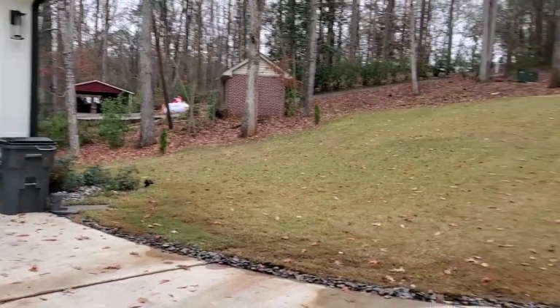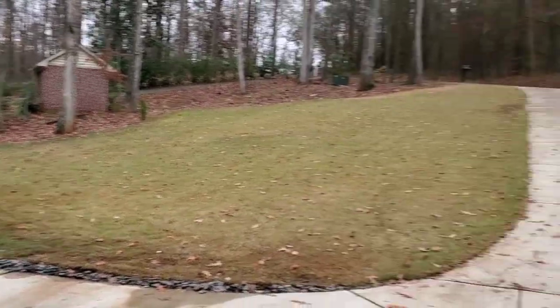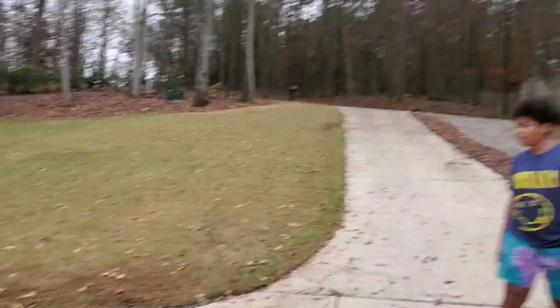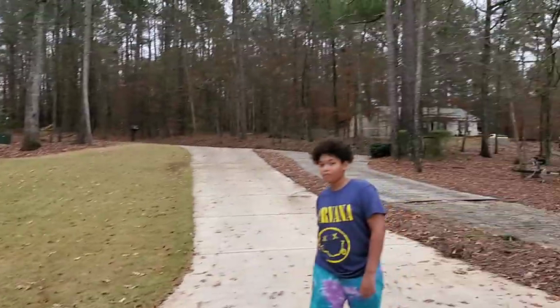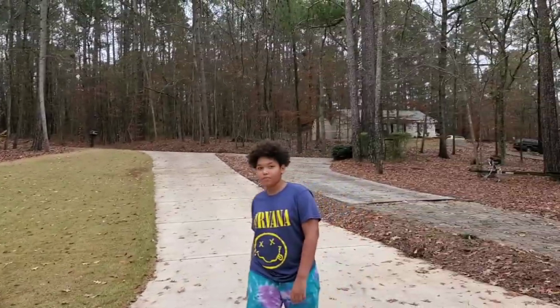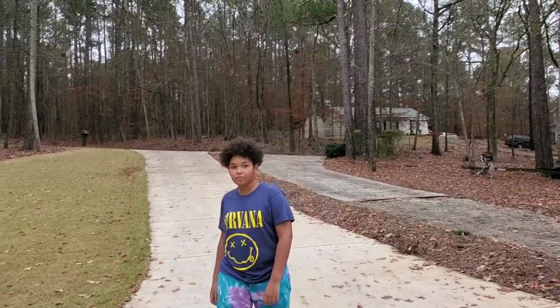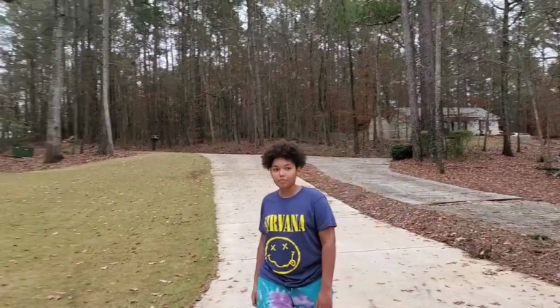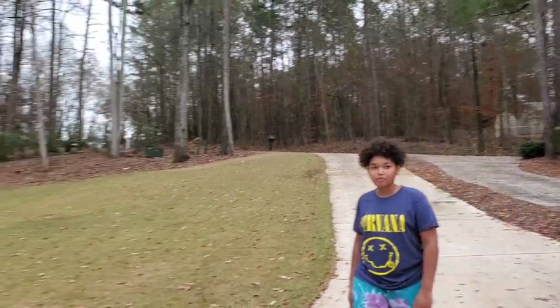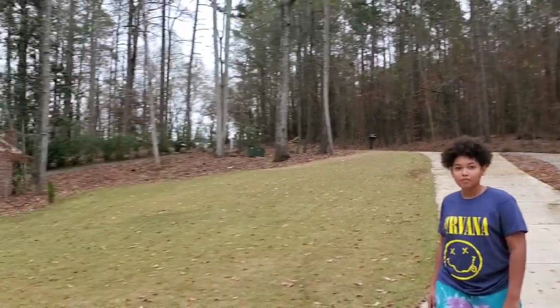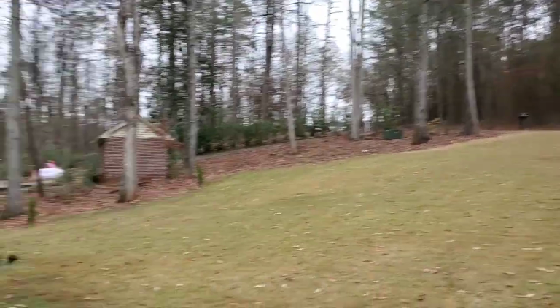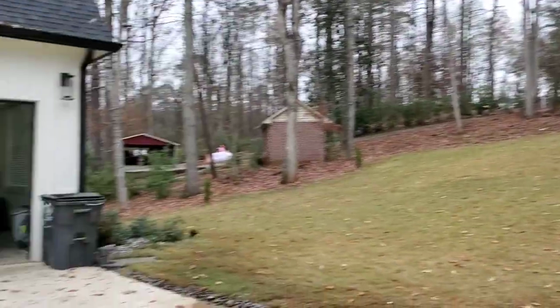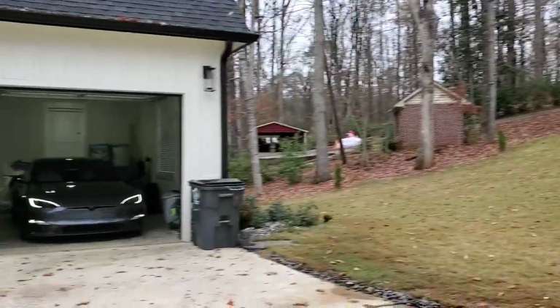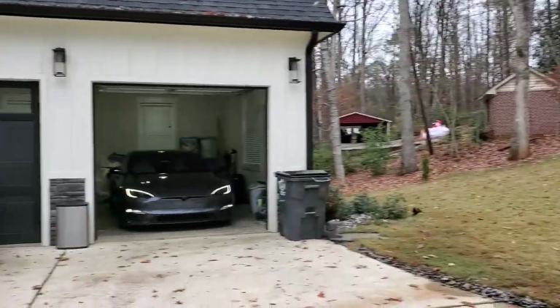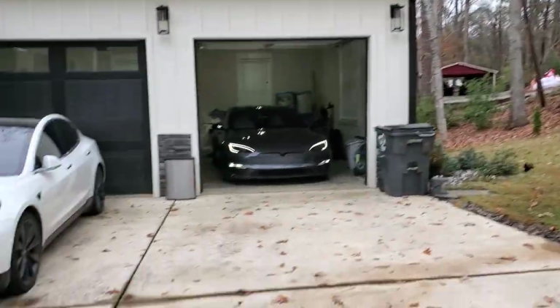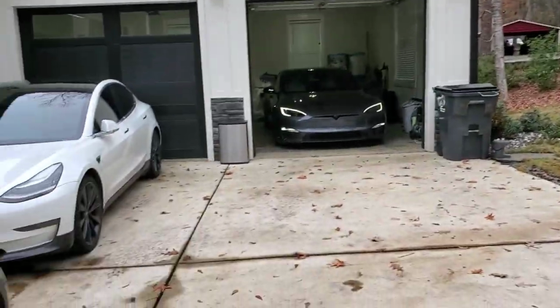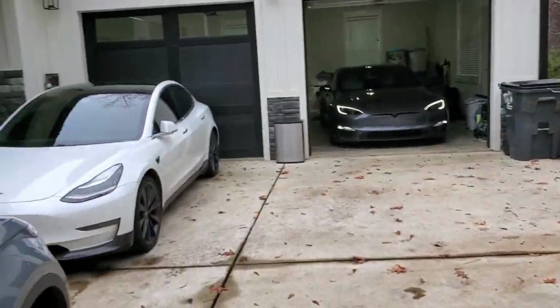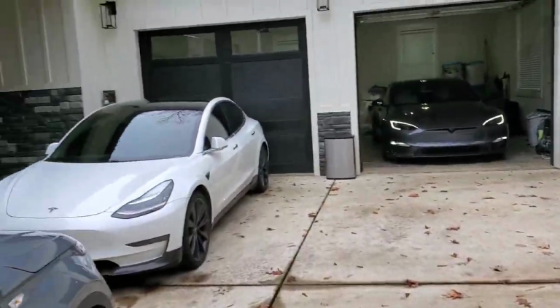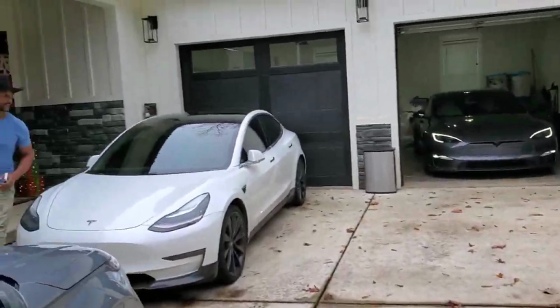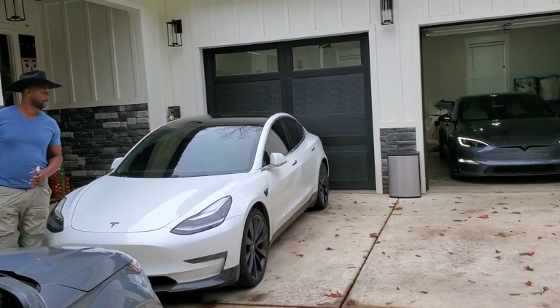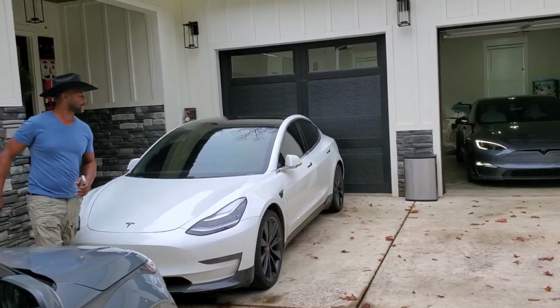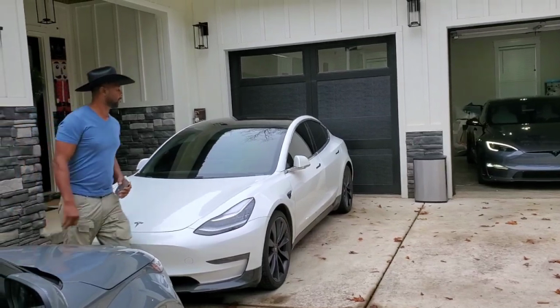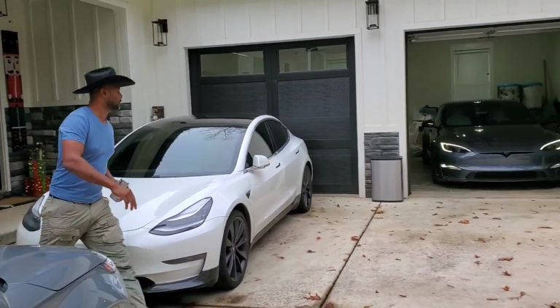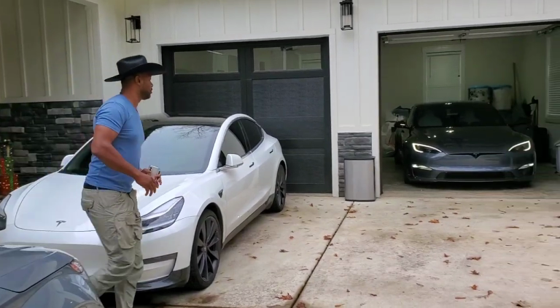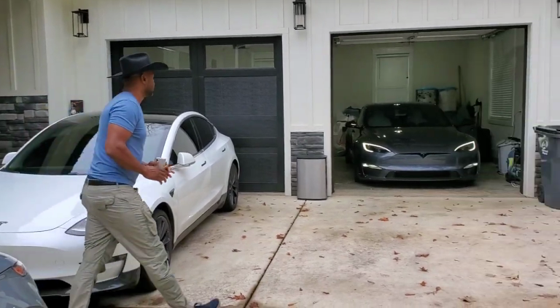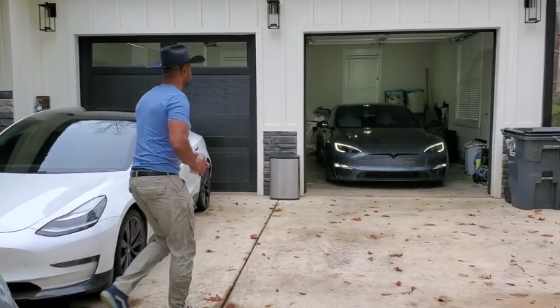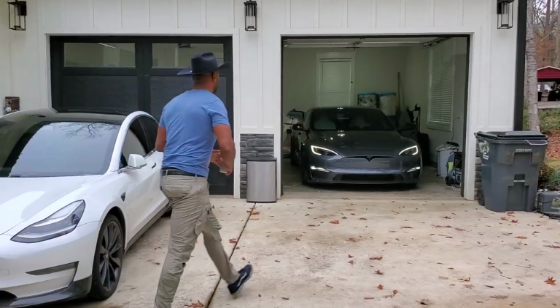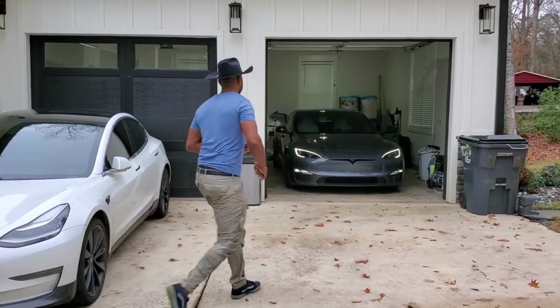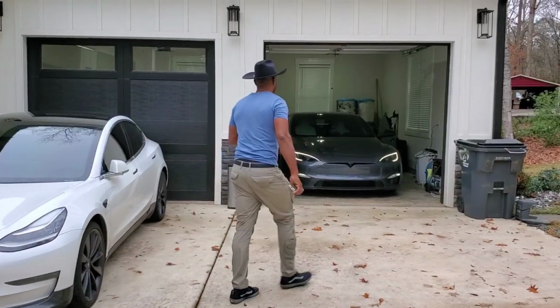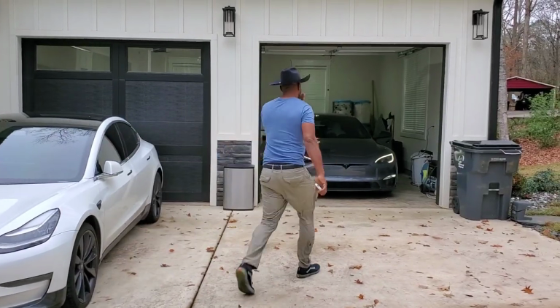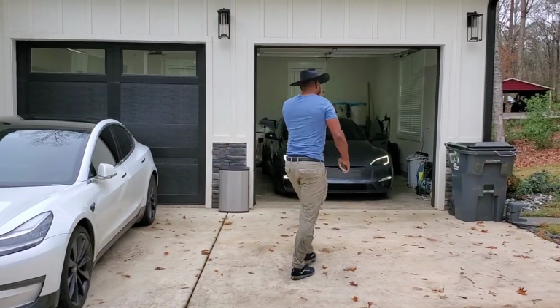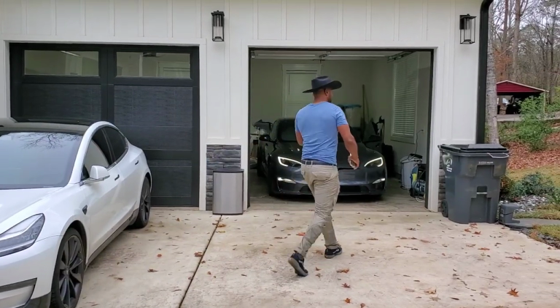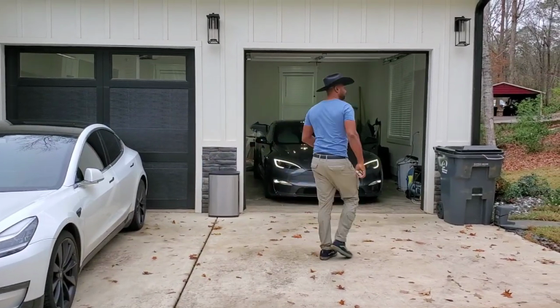Straight up adult whooping on camera — that'll be my thumbnail: 'JT gets rock bottom by wife.'